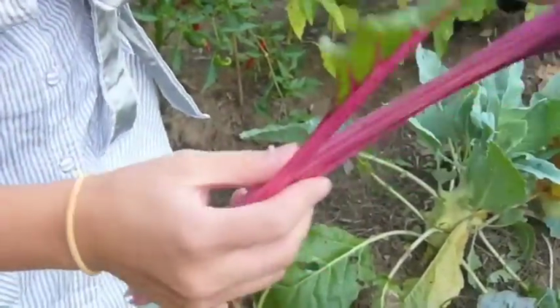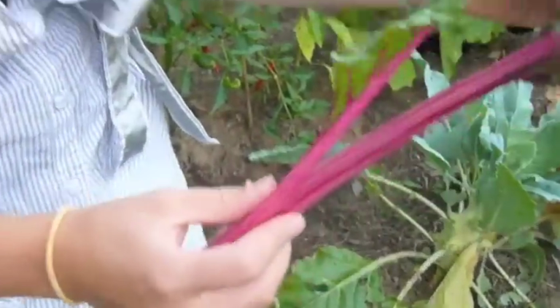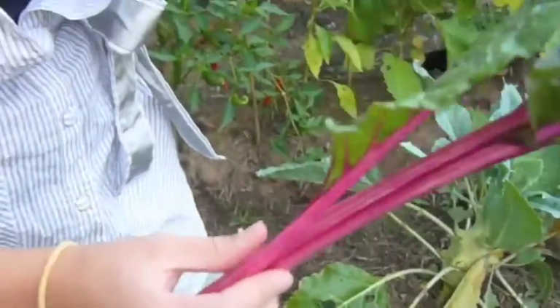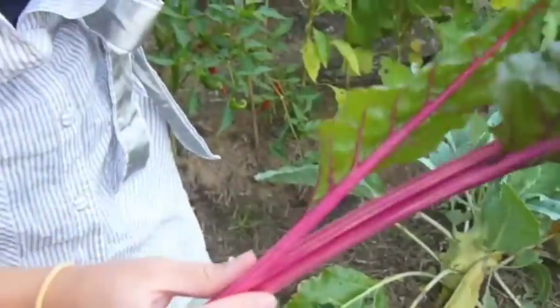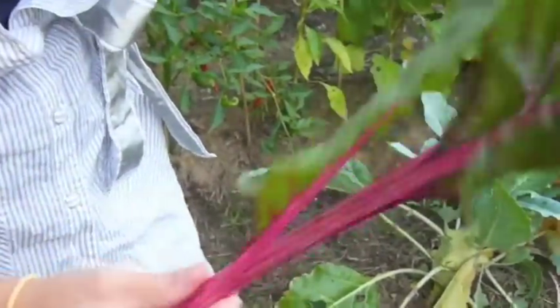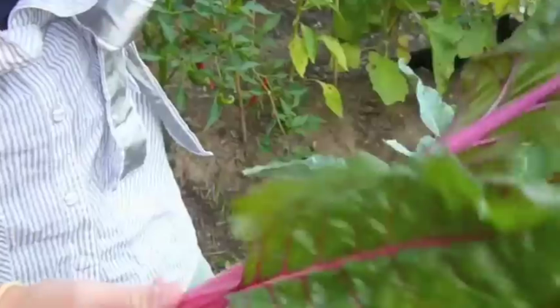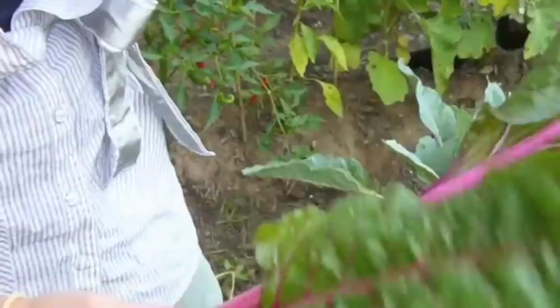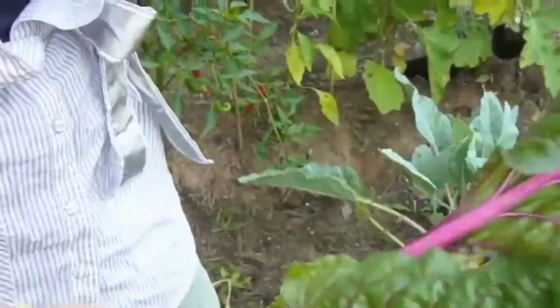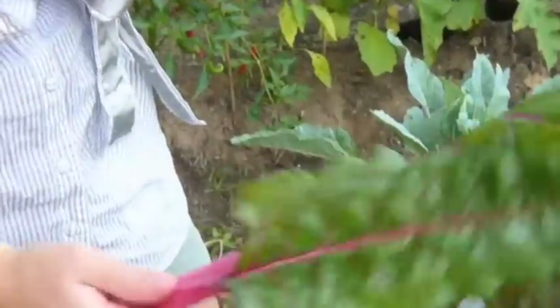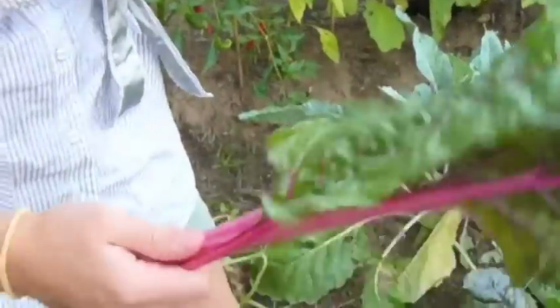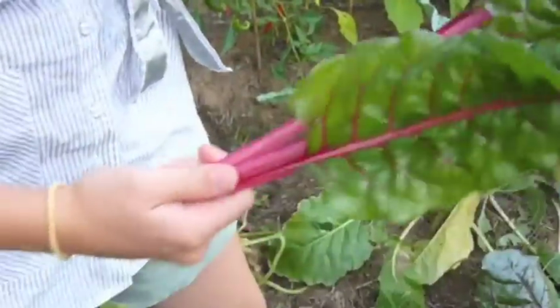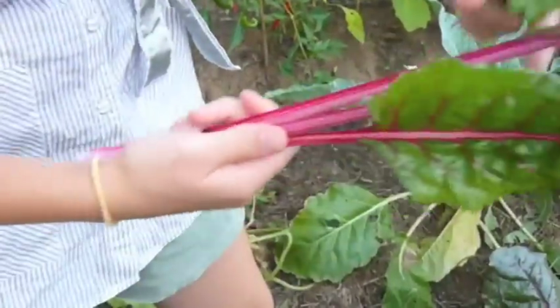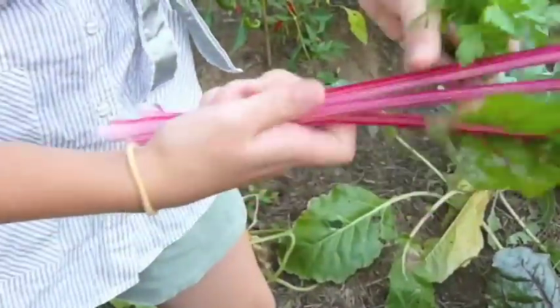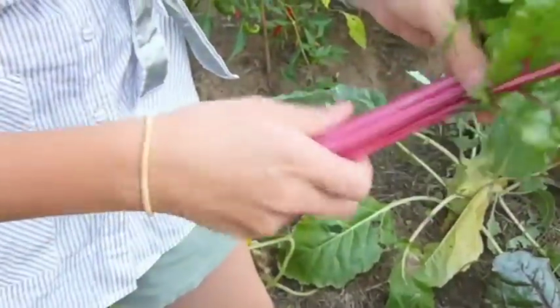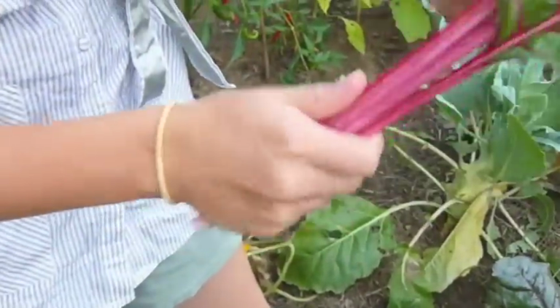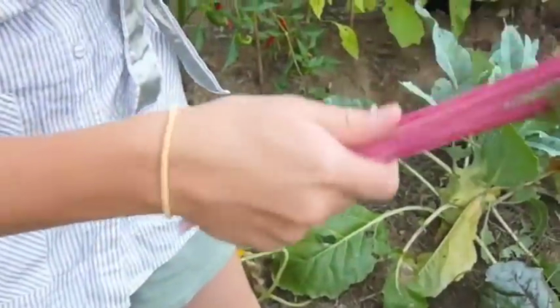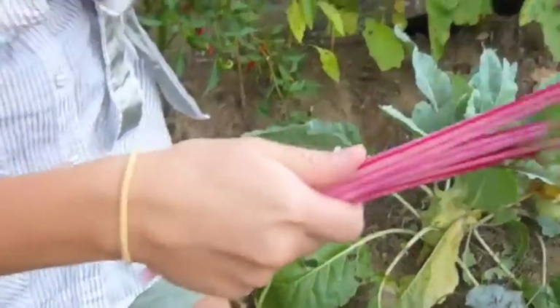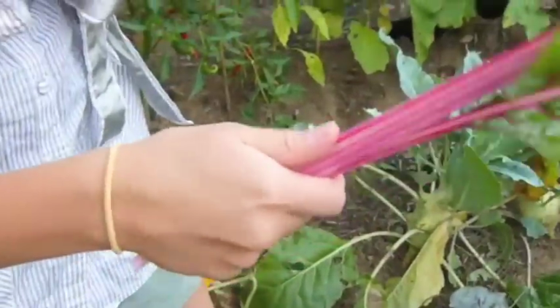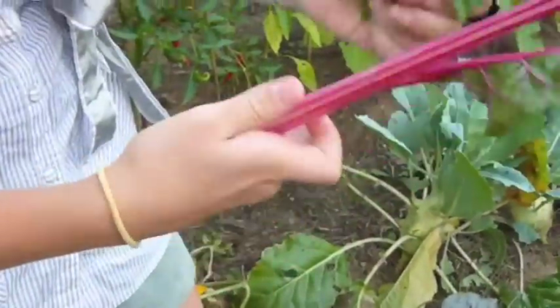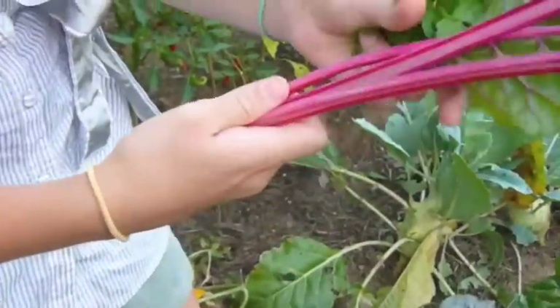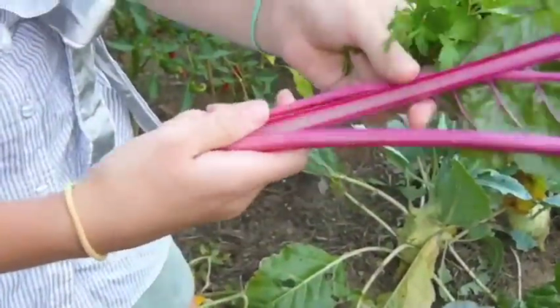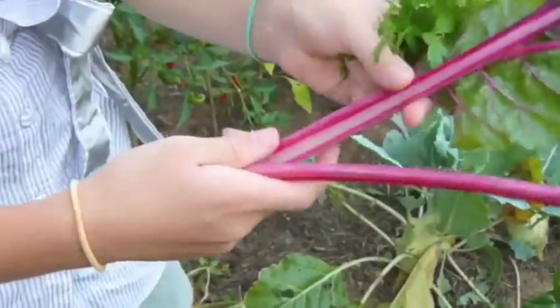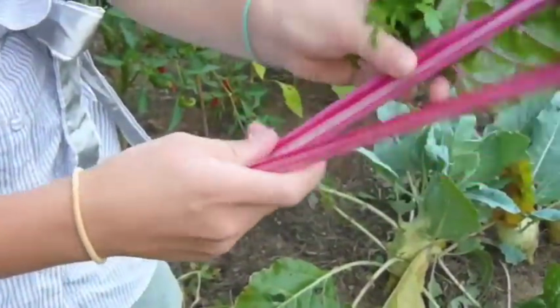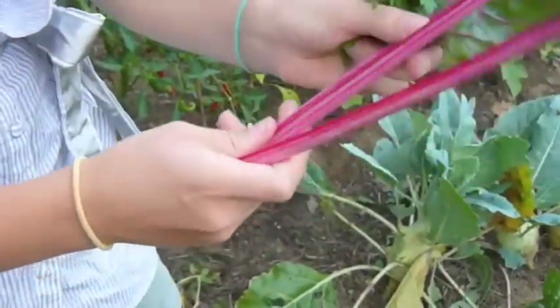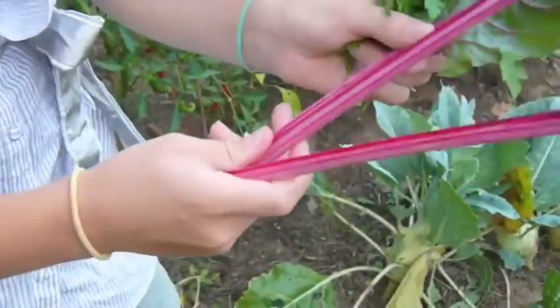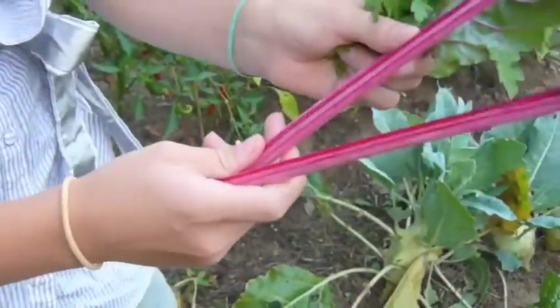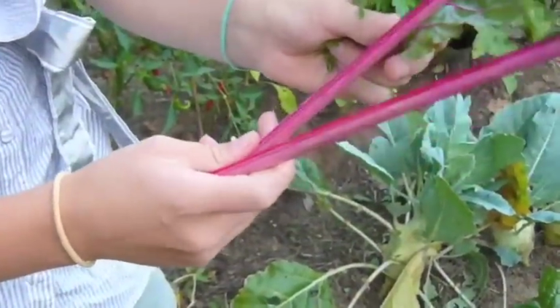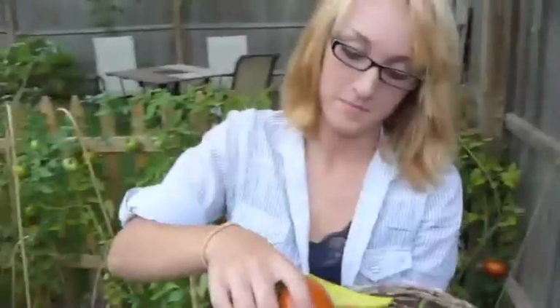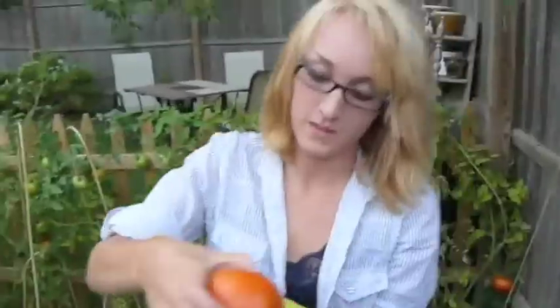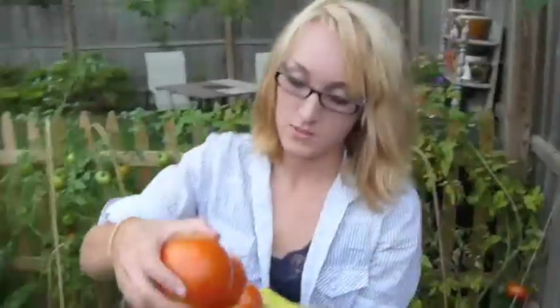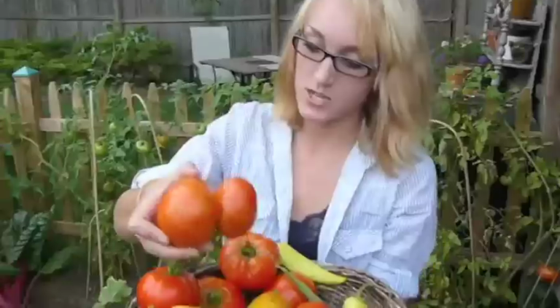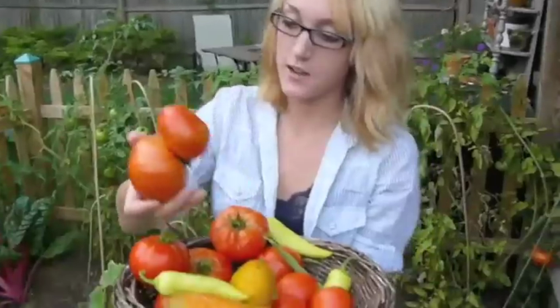You want good, unblemished, firm leaves and good stalks that aren't droopy.